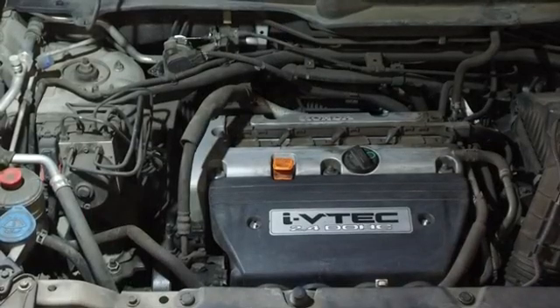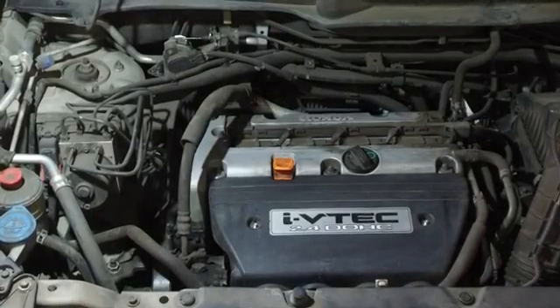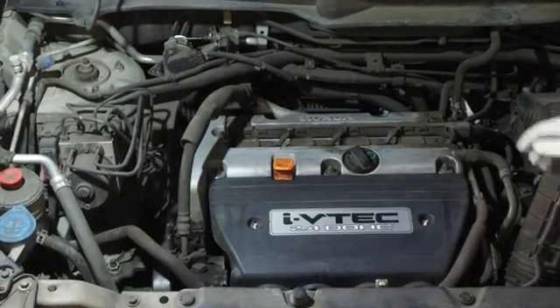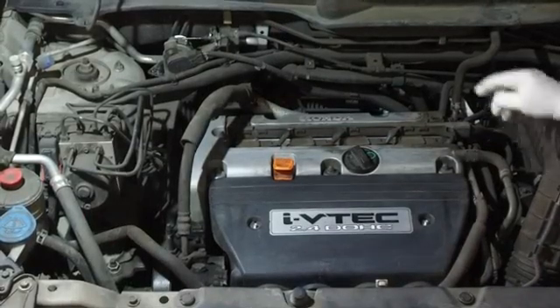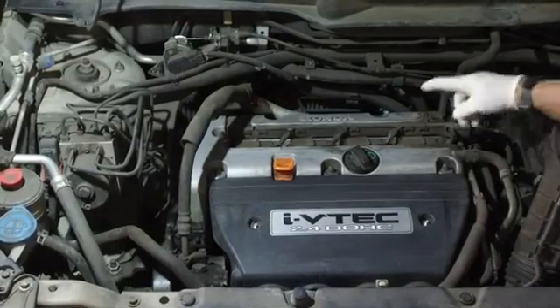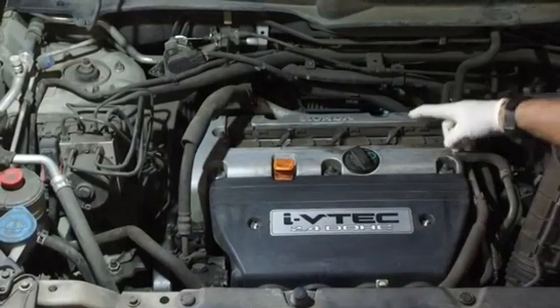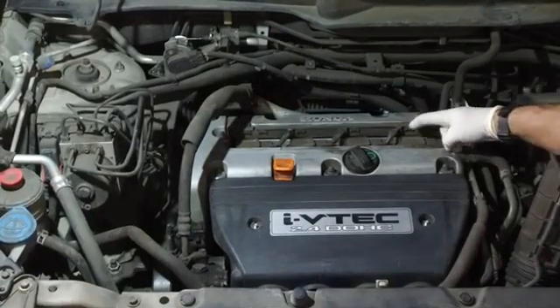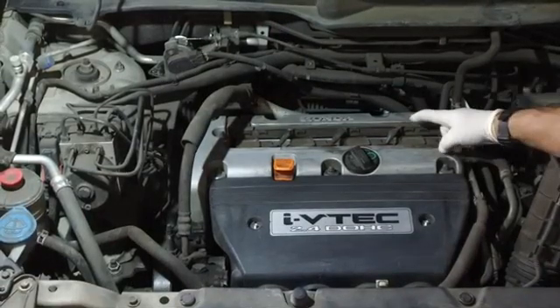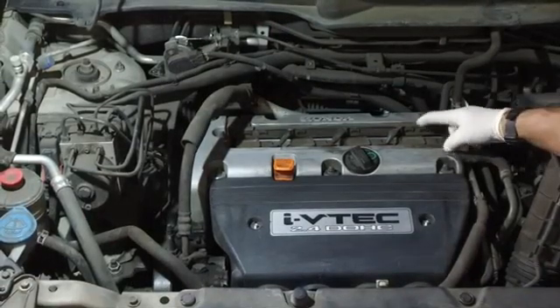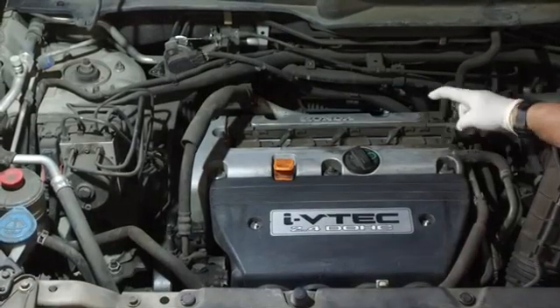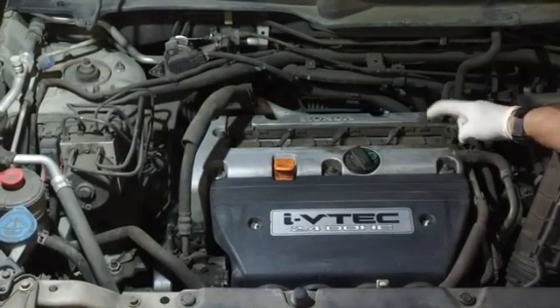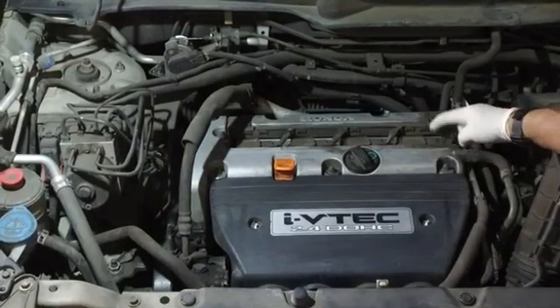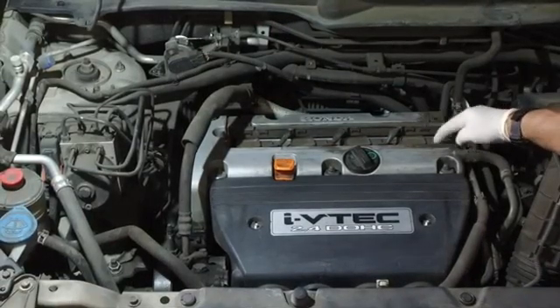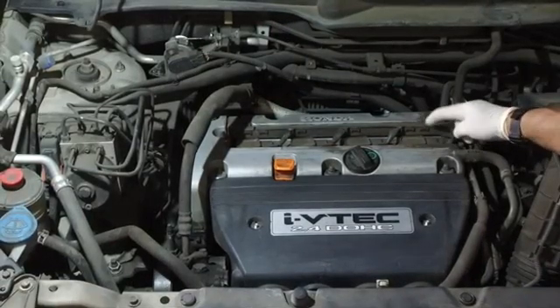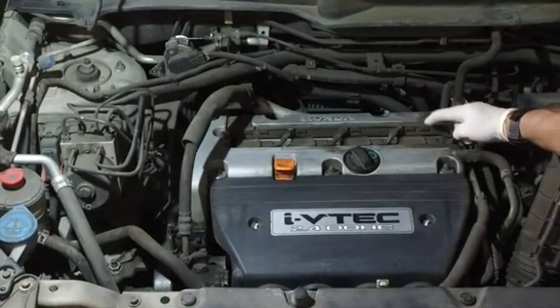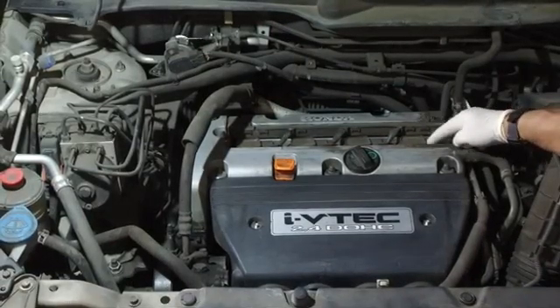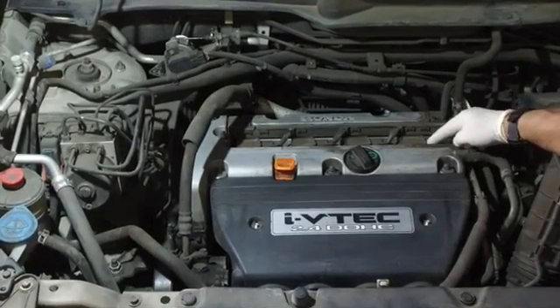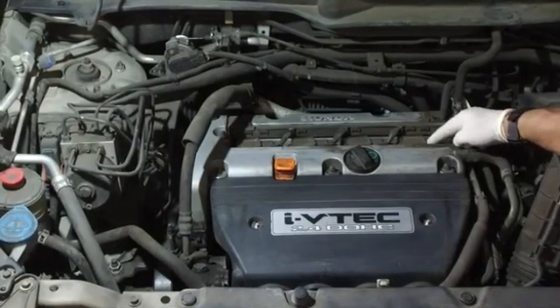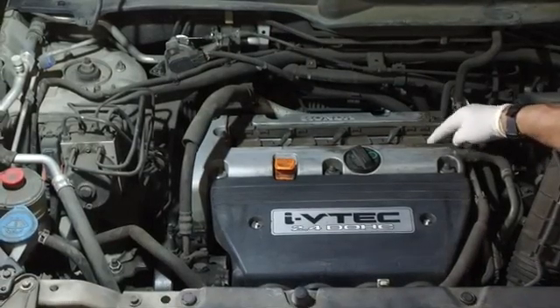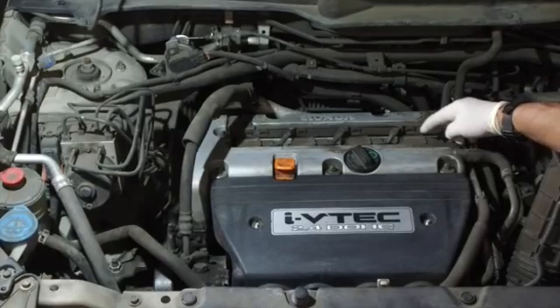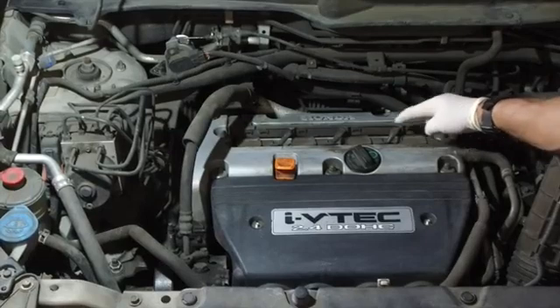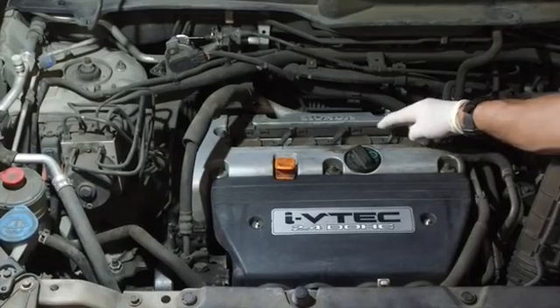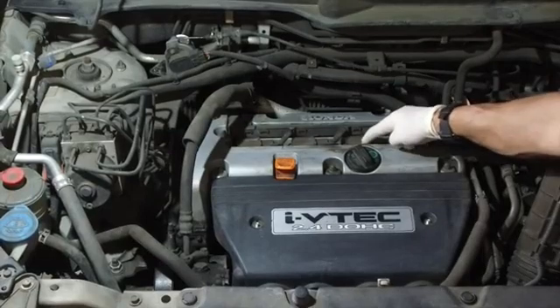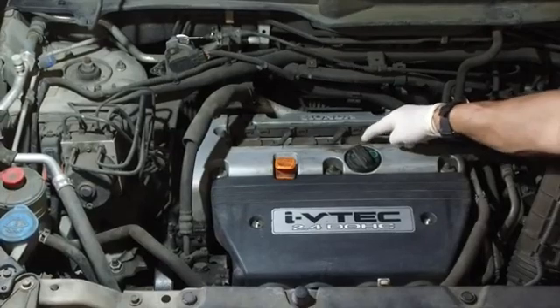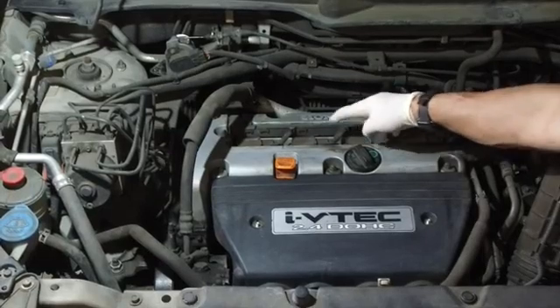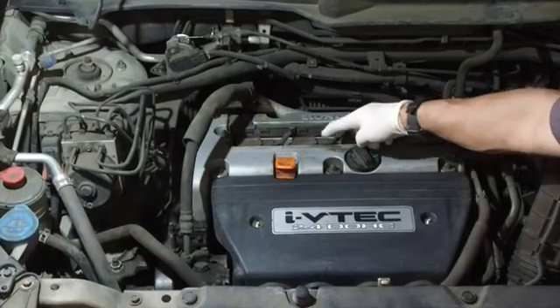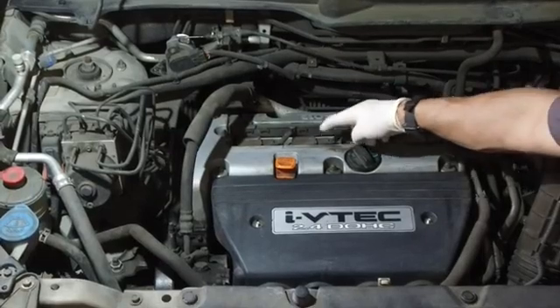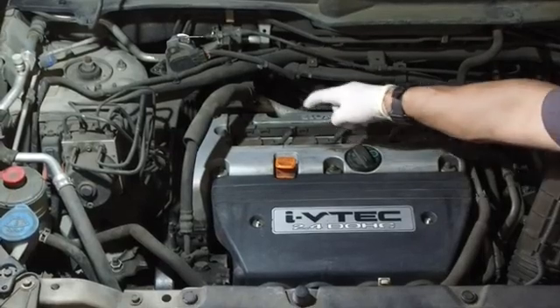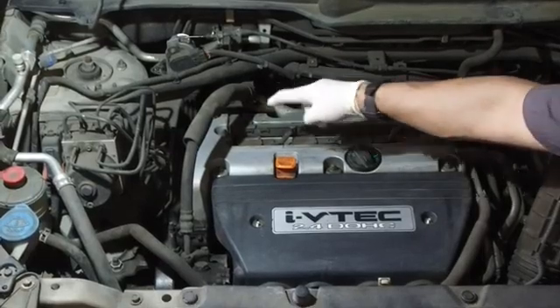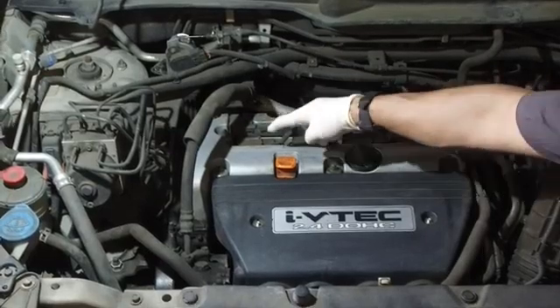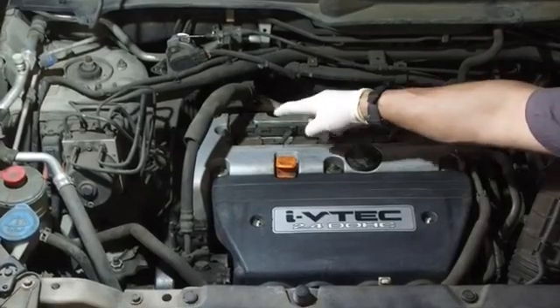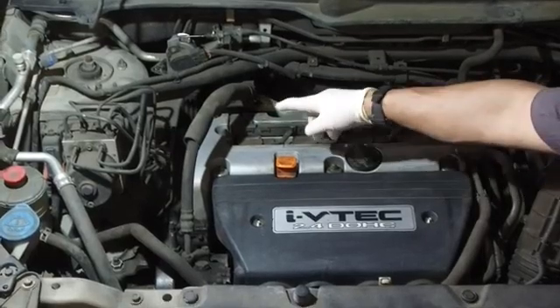The two items we're going to be testing are going to be the ignition coils. Right here on top of the engine, we've got 4, 3, 2, and 1.